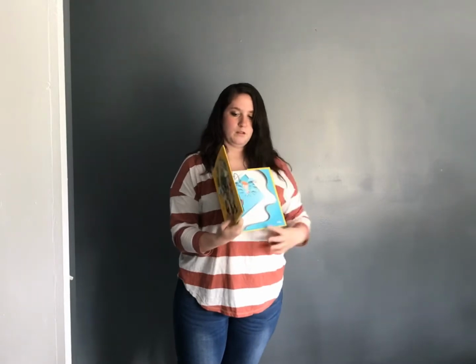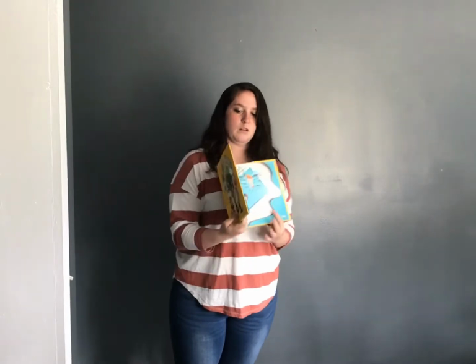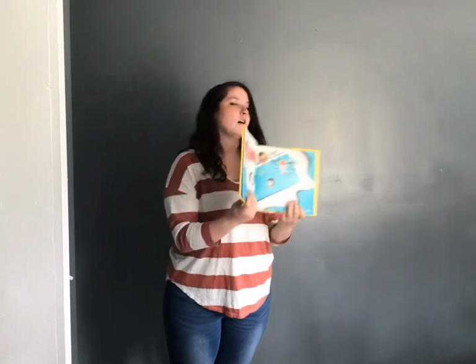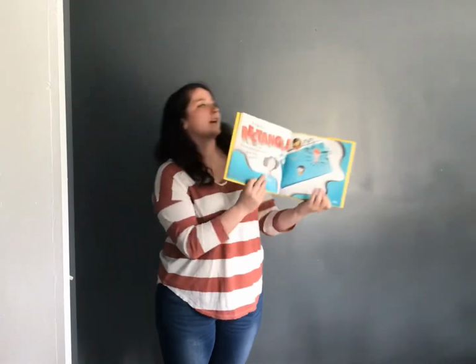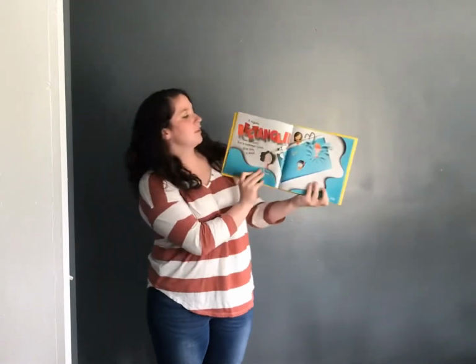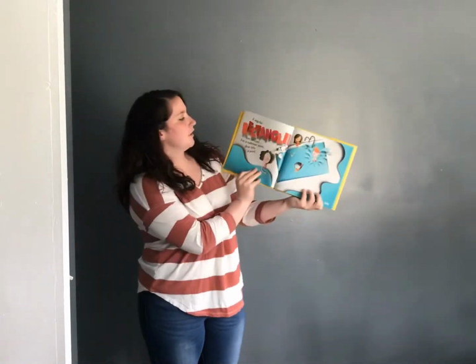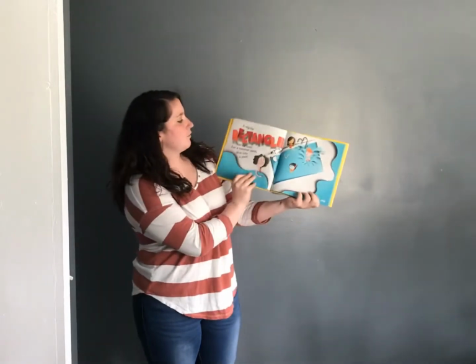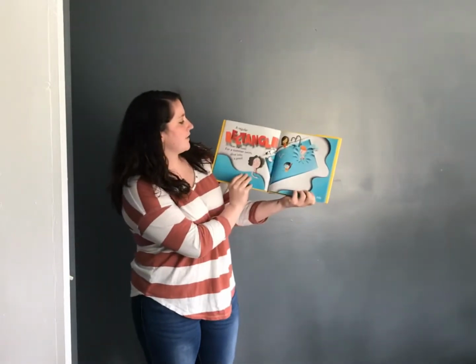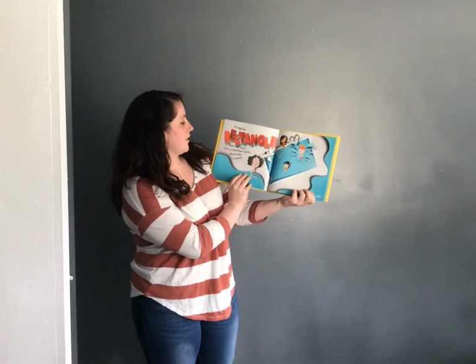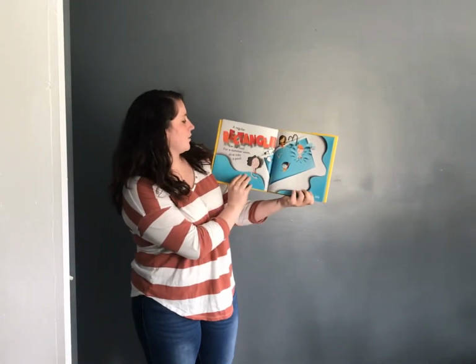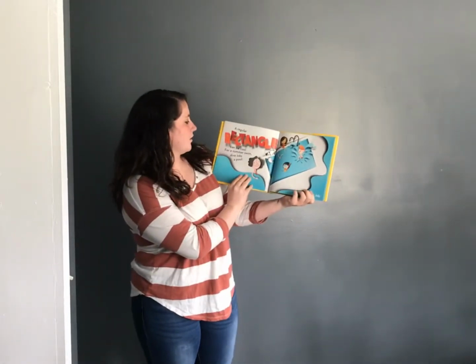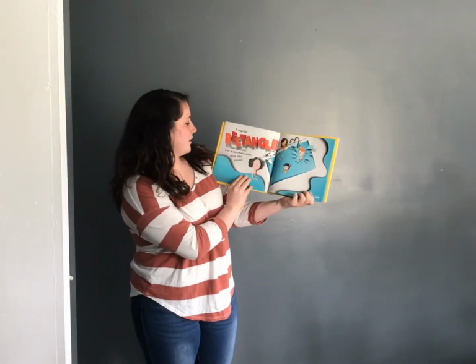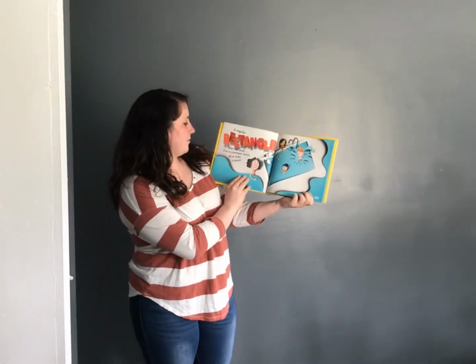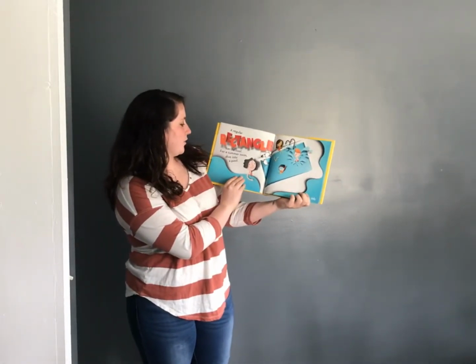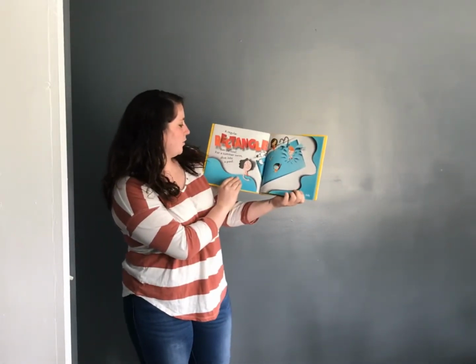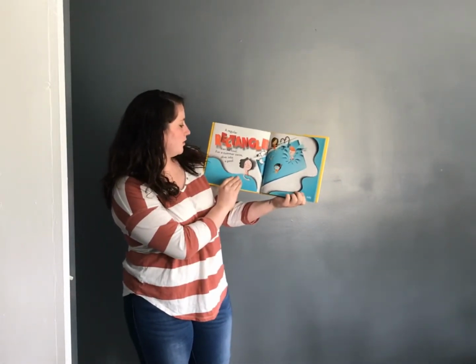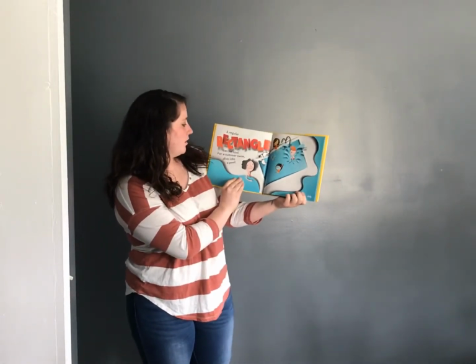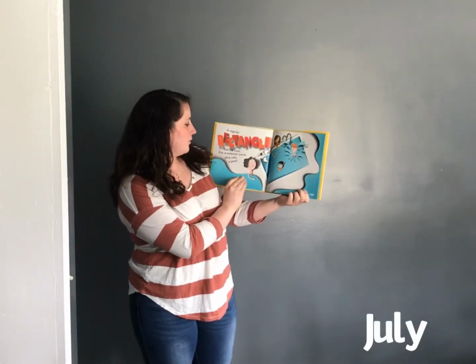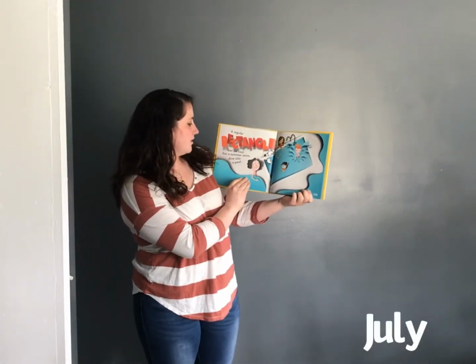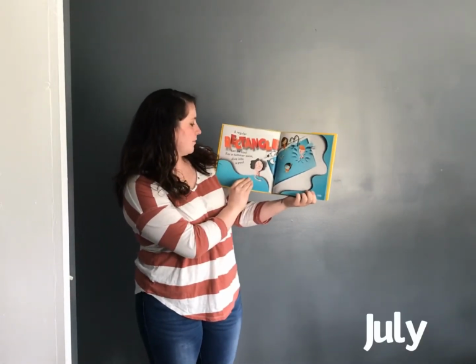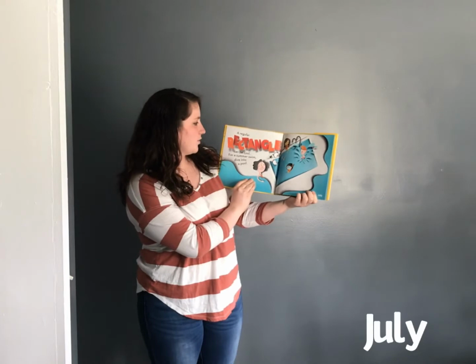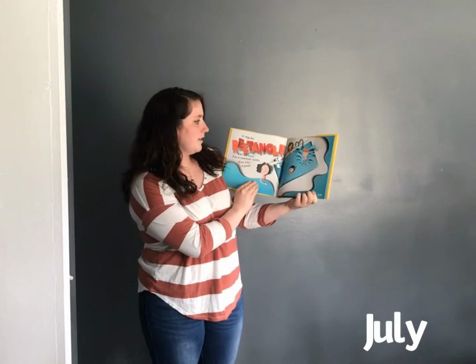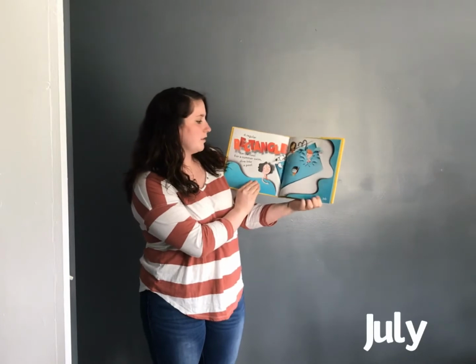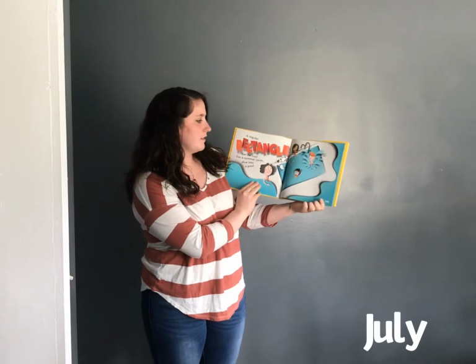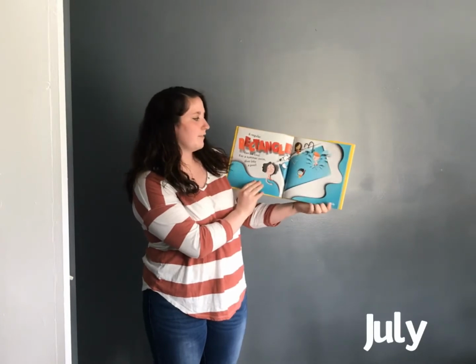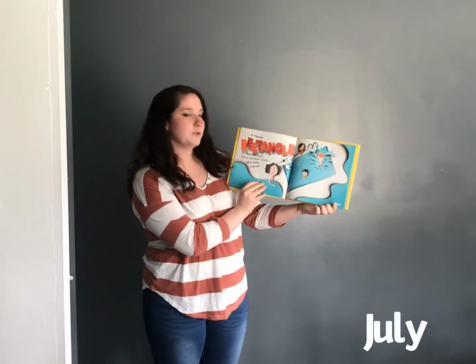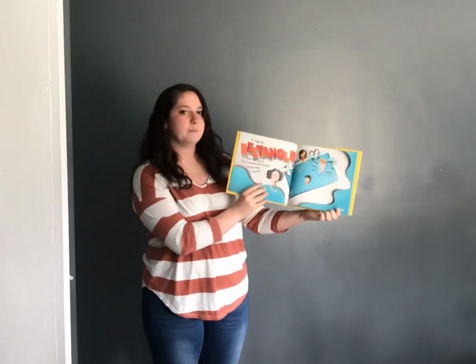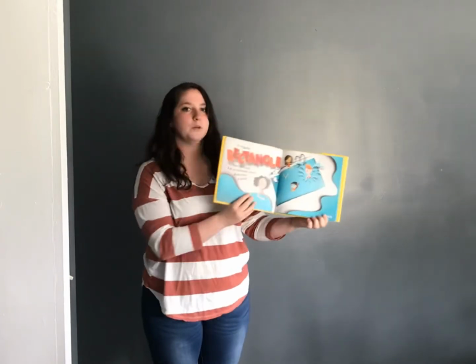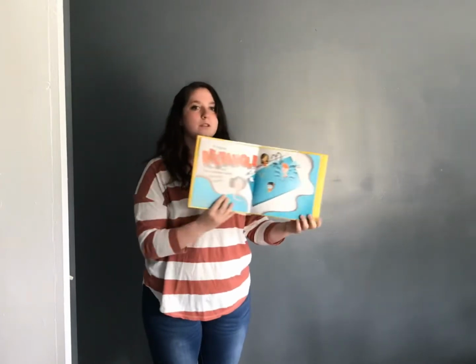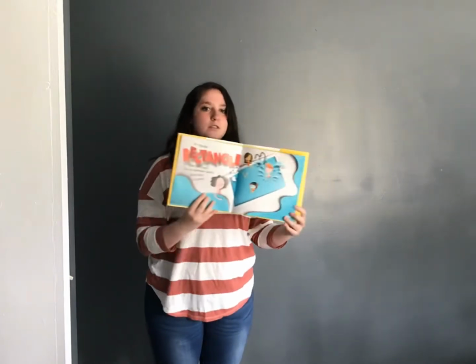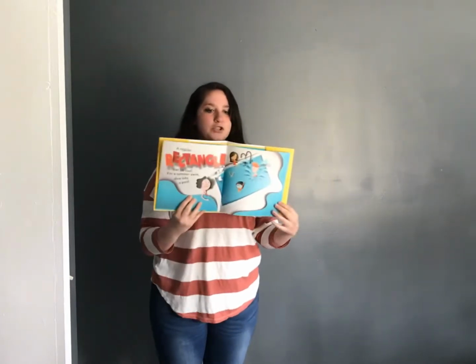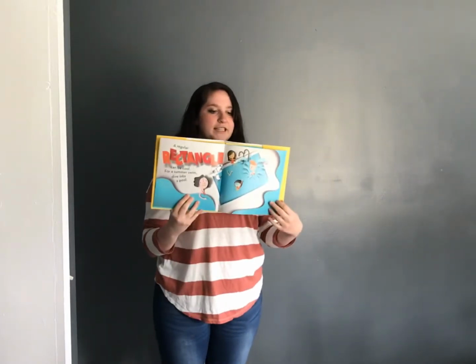A regular rectangle can be cool. For a summer swim, dive into a pool. July.